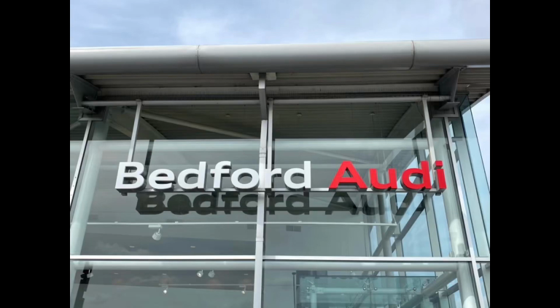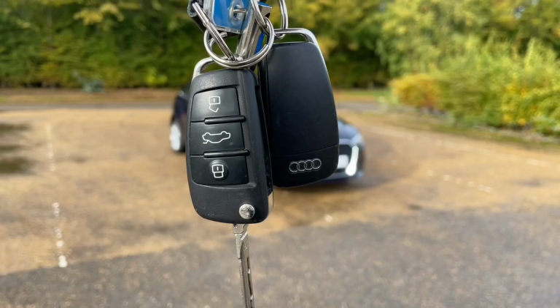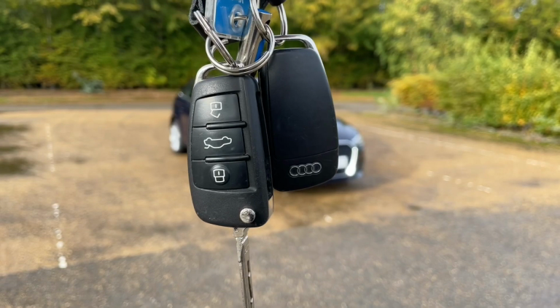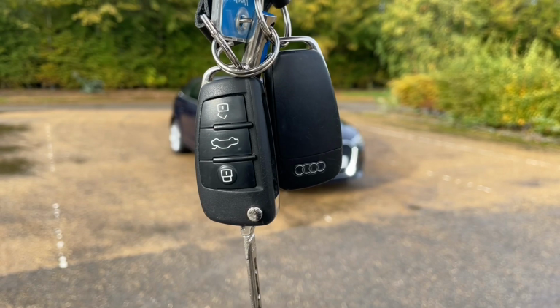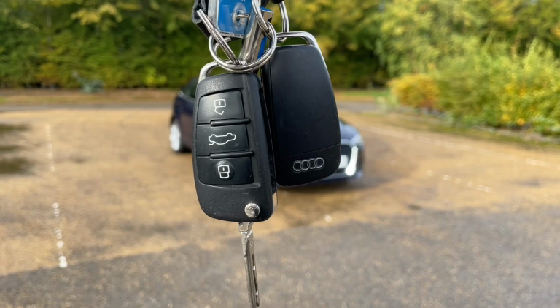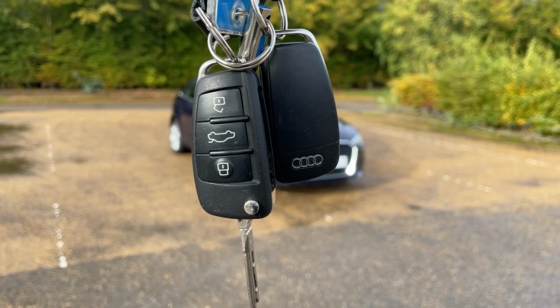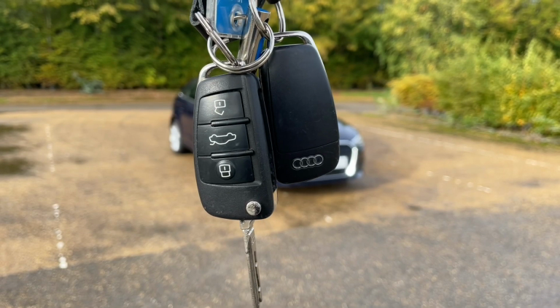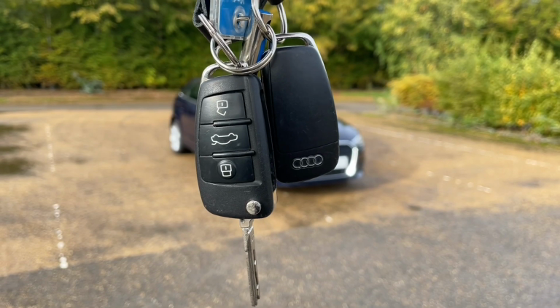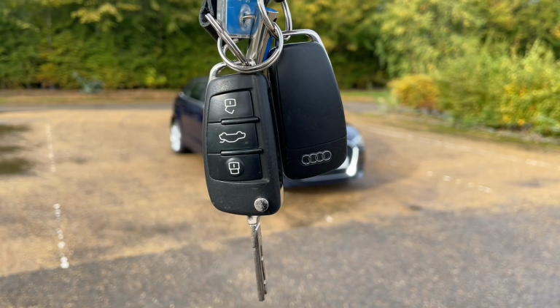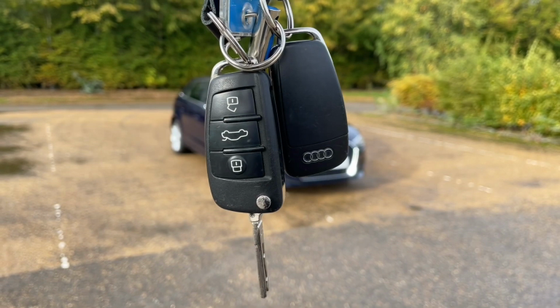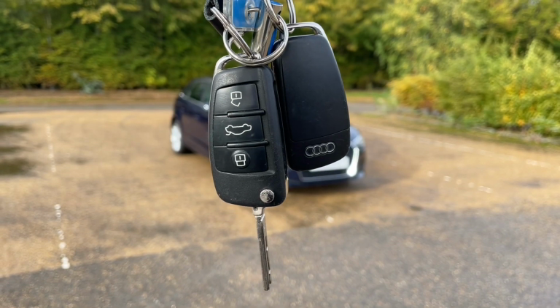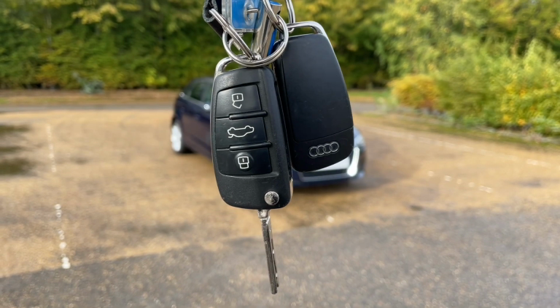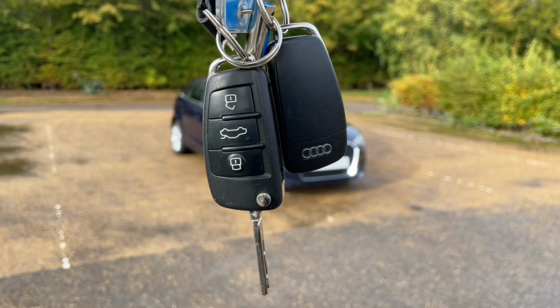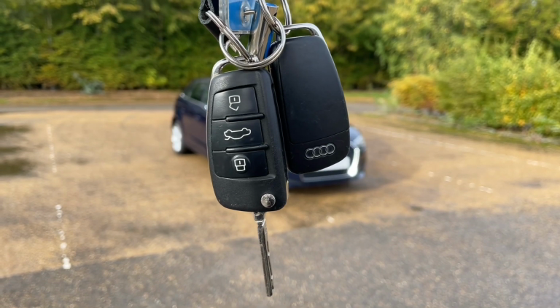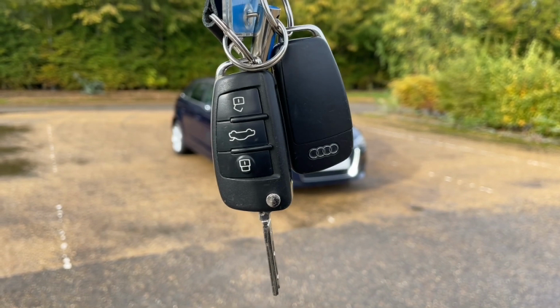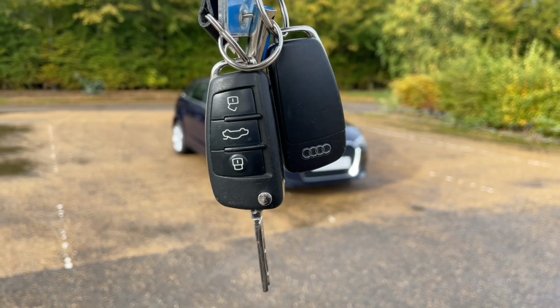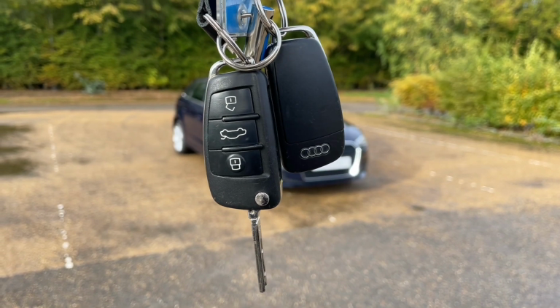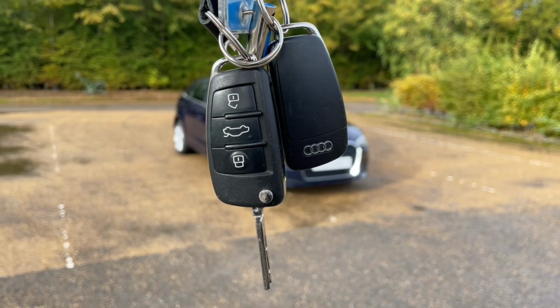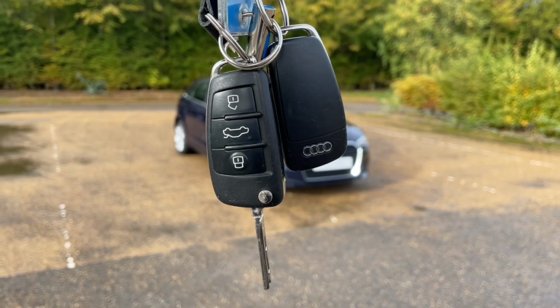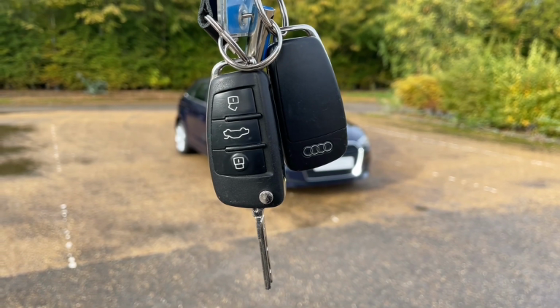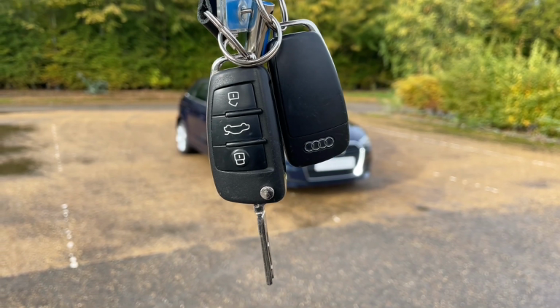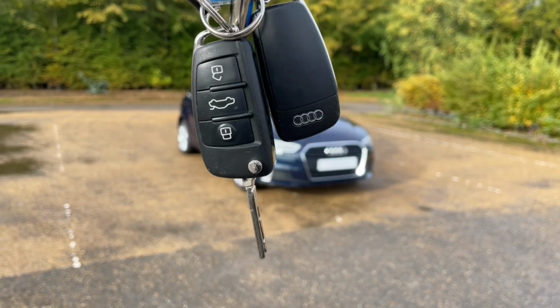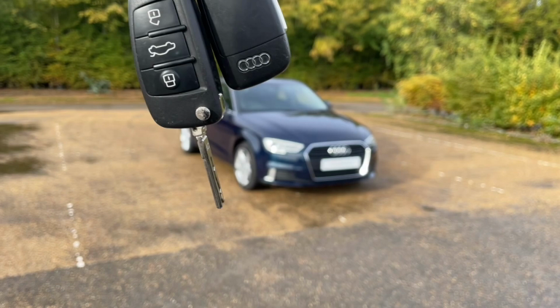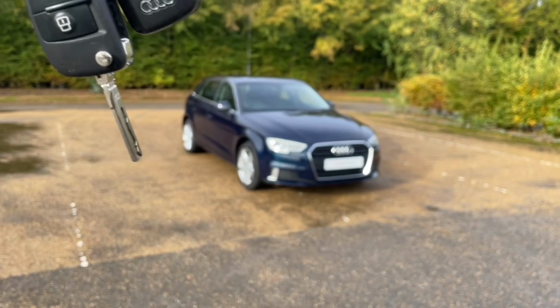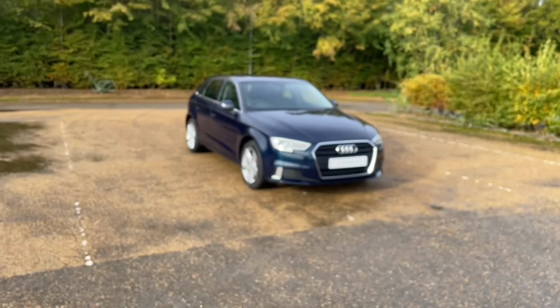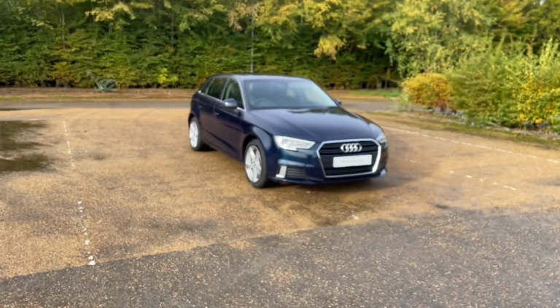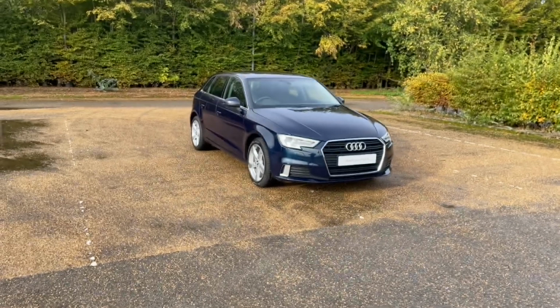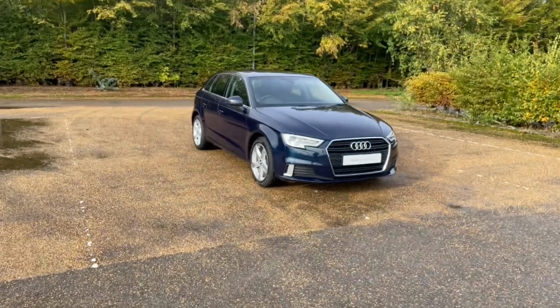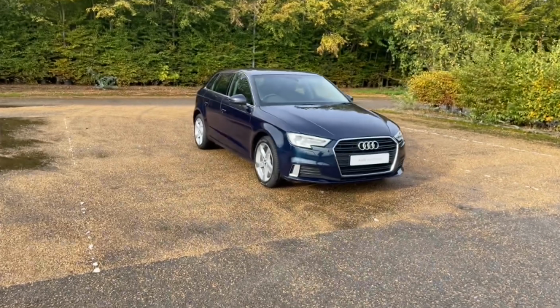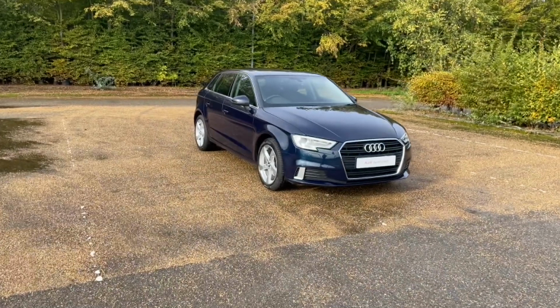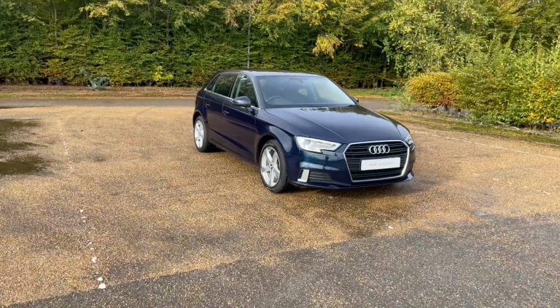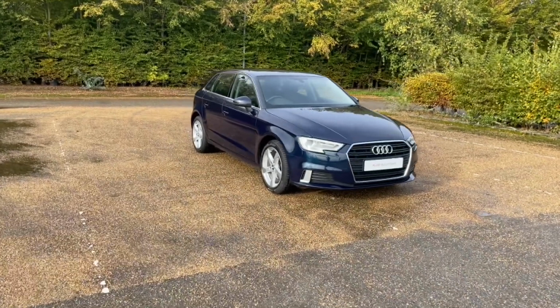Hello and welcome to Betterford Audi. Here we have the Audi Approved Audi A3 Sportback.